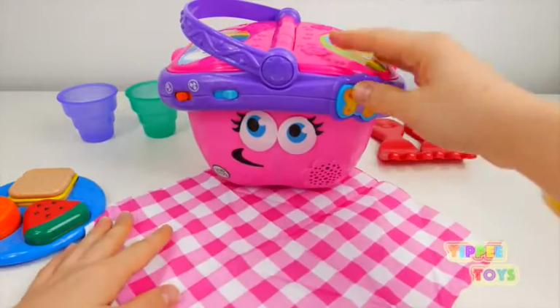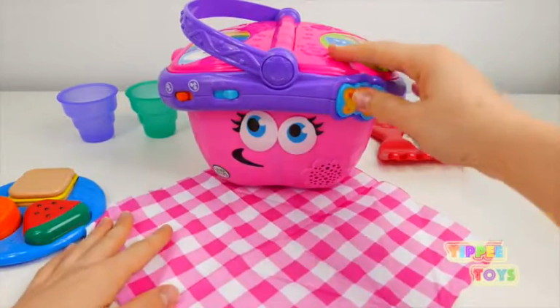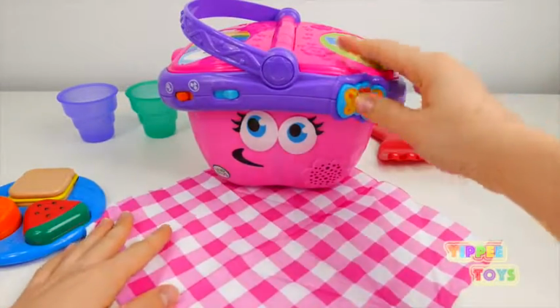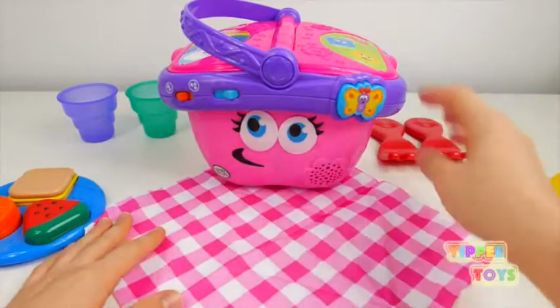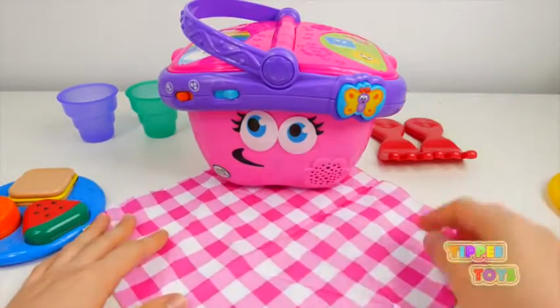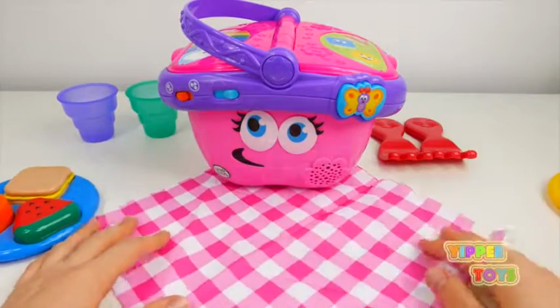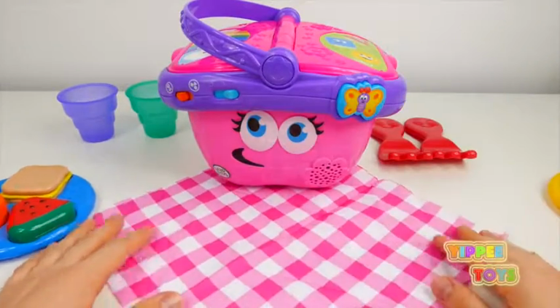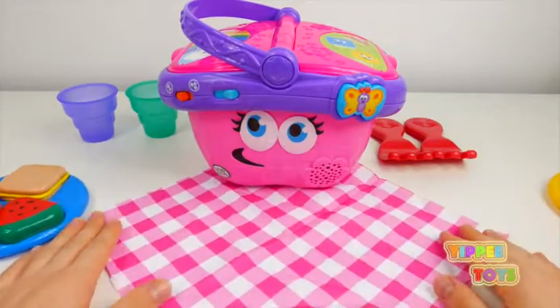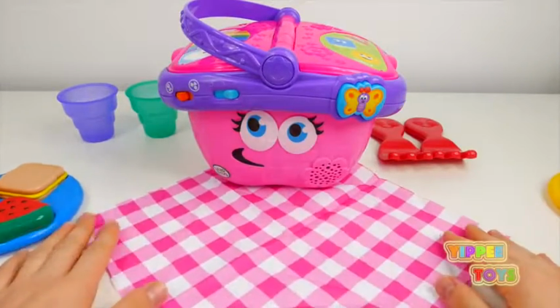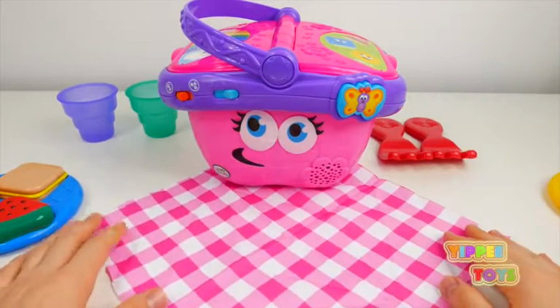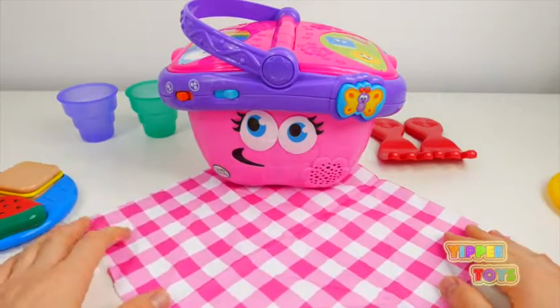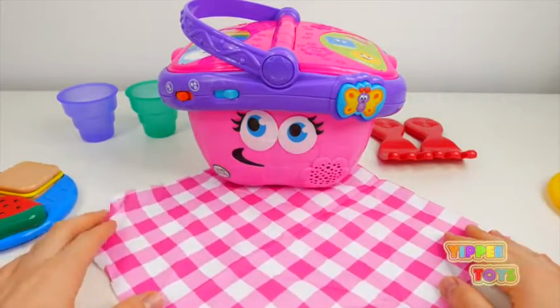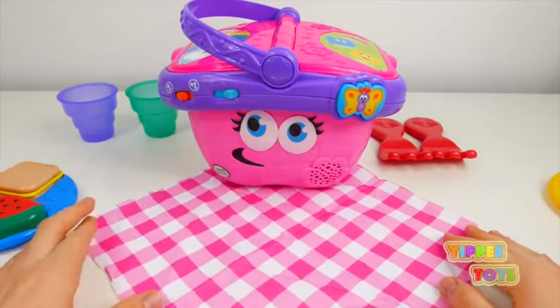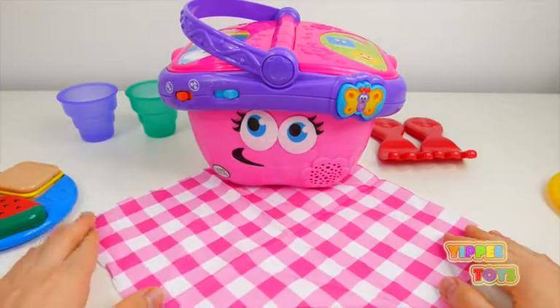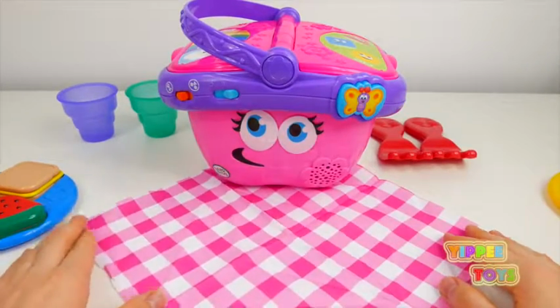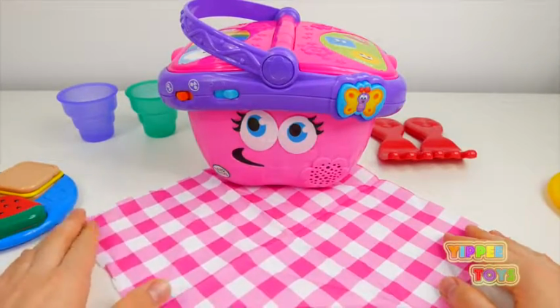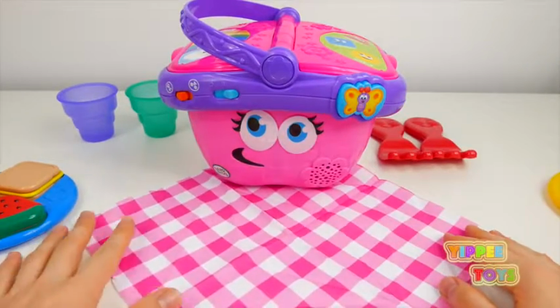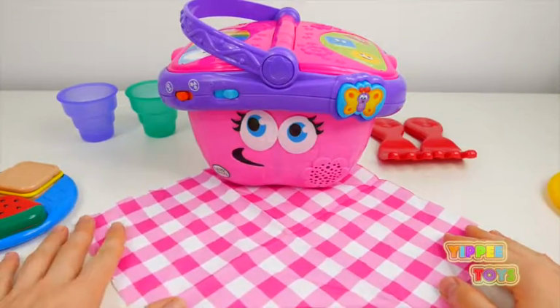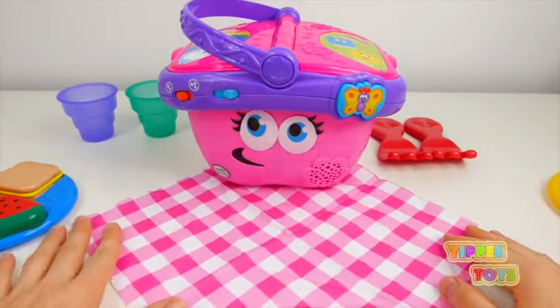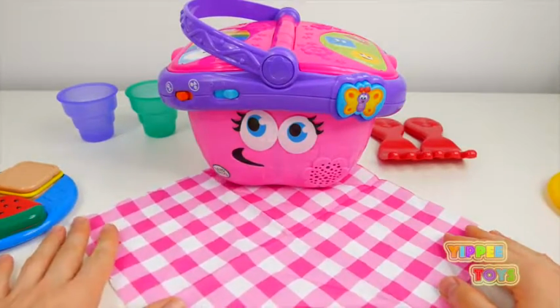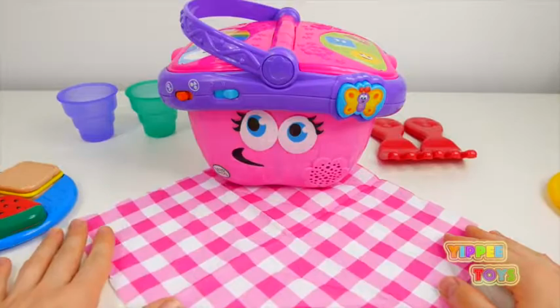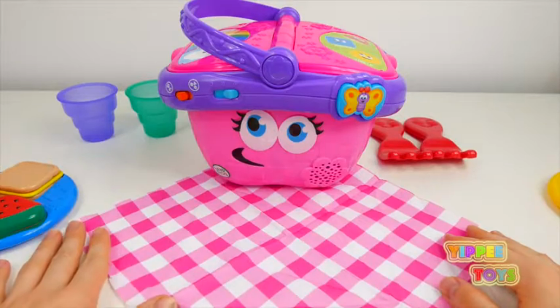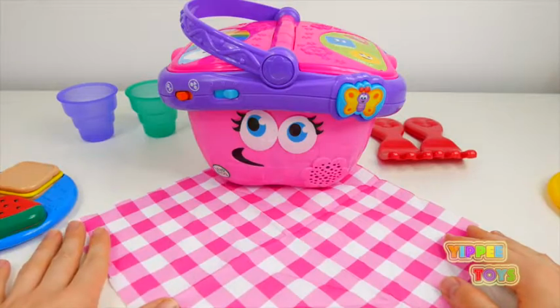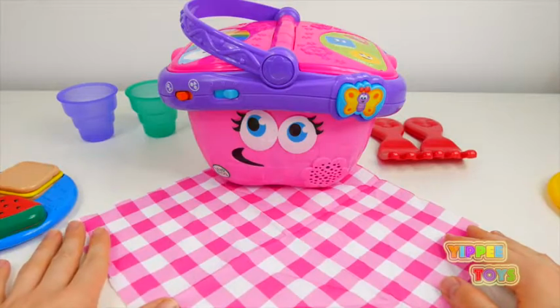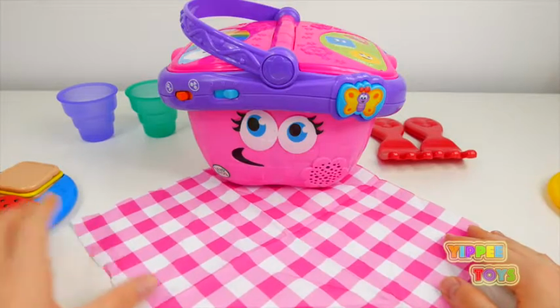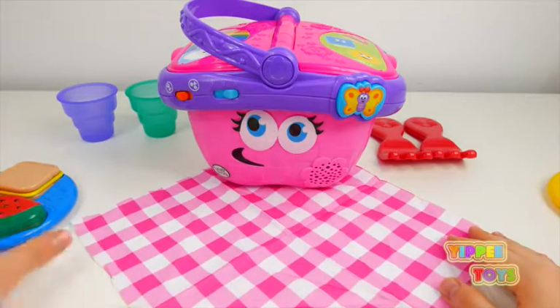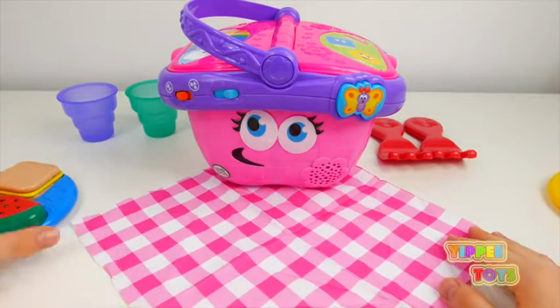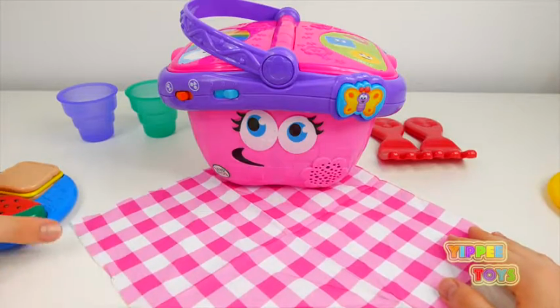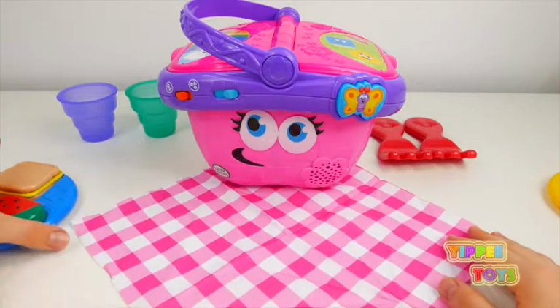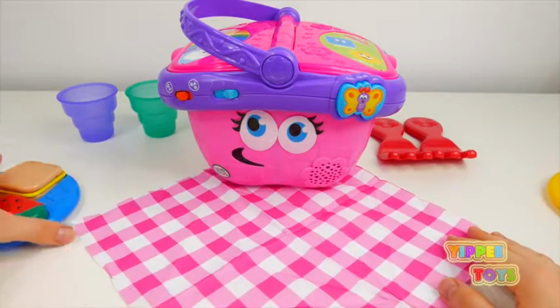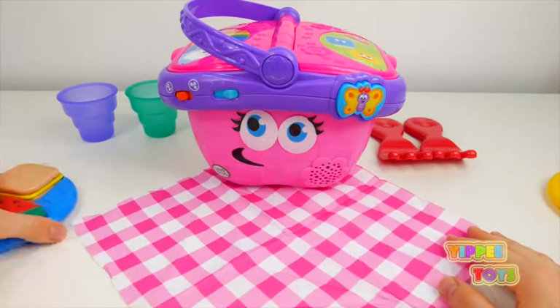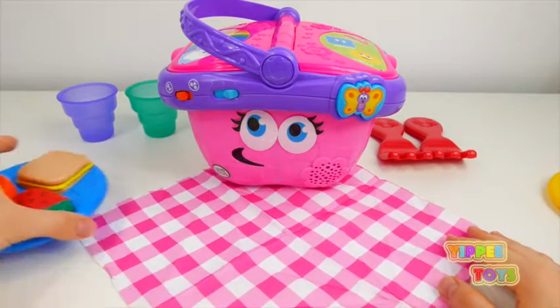Red, orange, yellow, green, blue, purple. It's a rainbow.